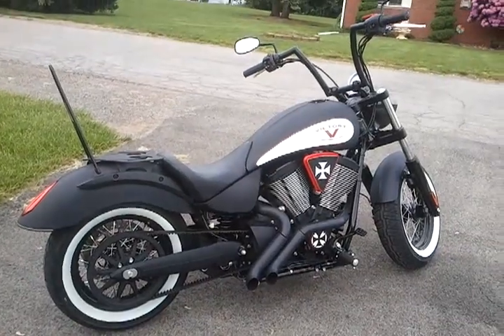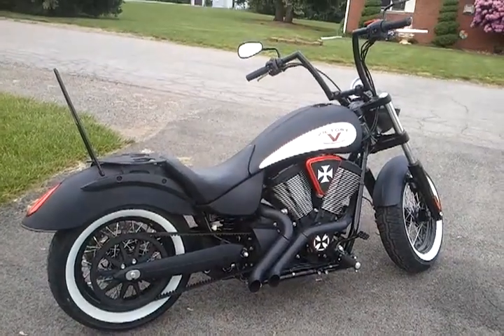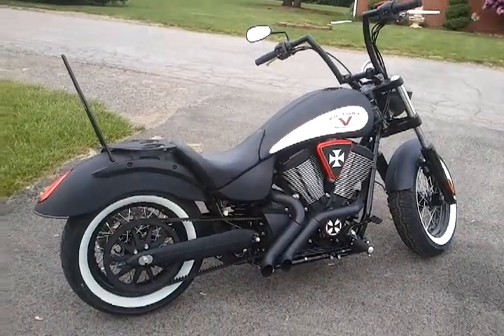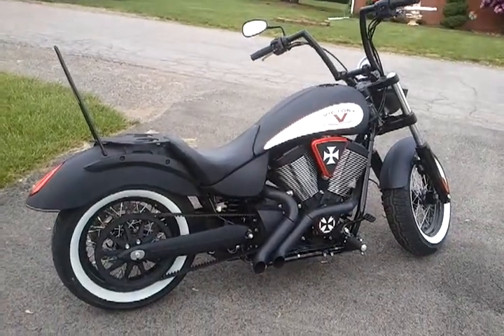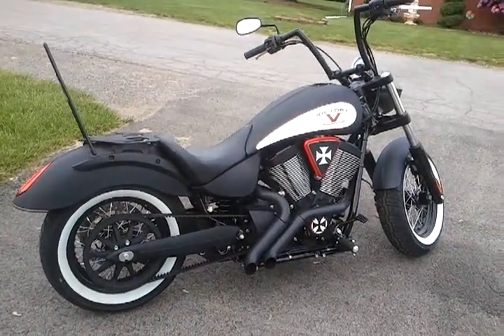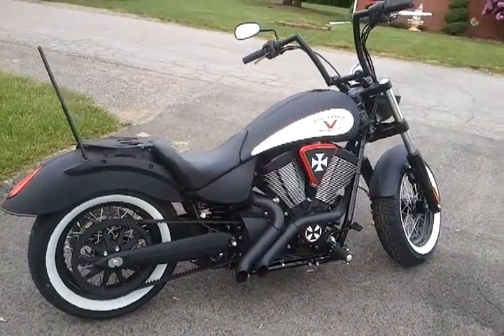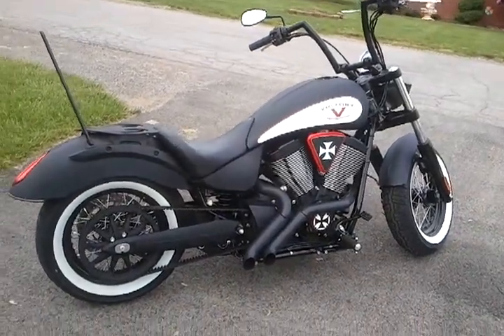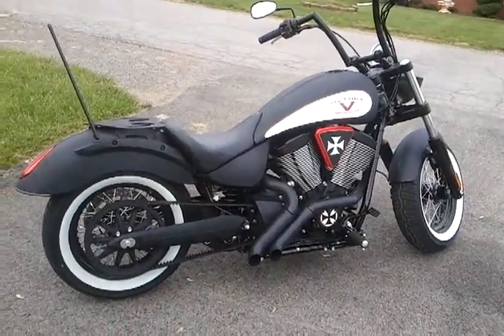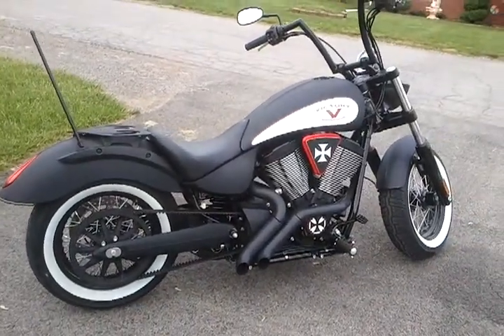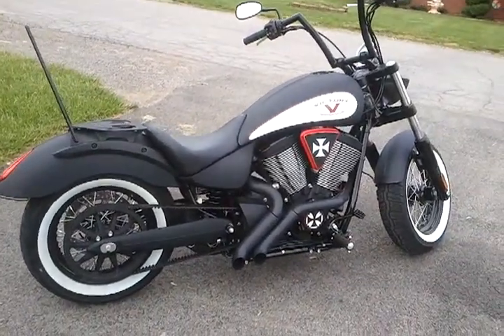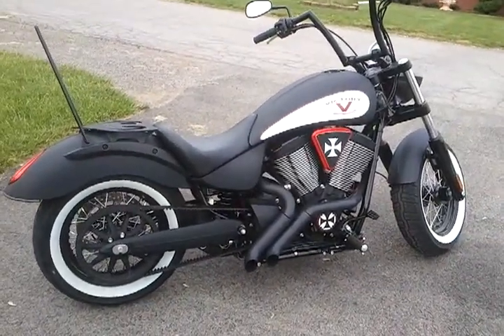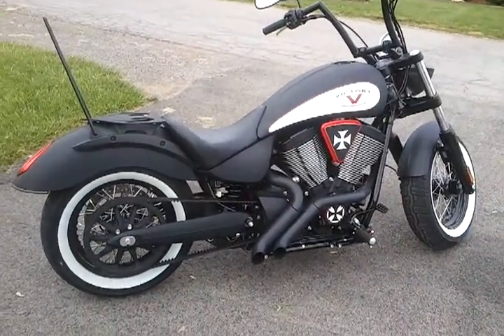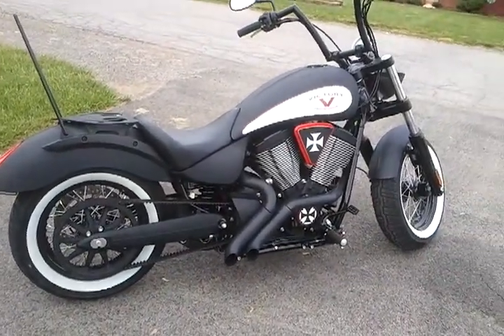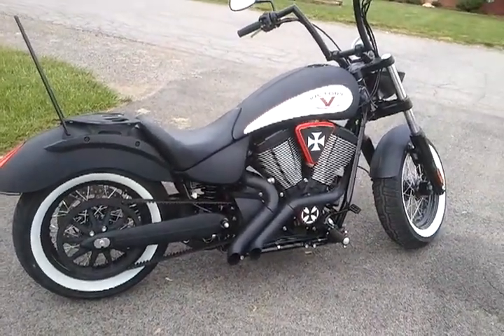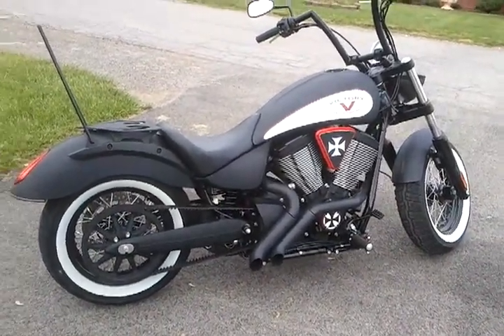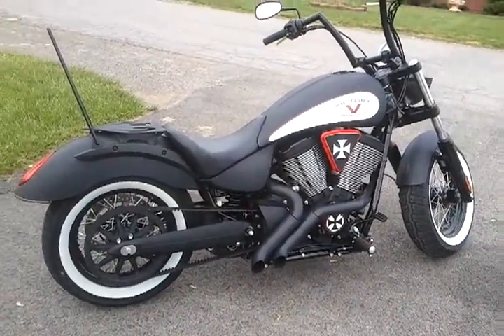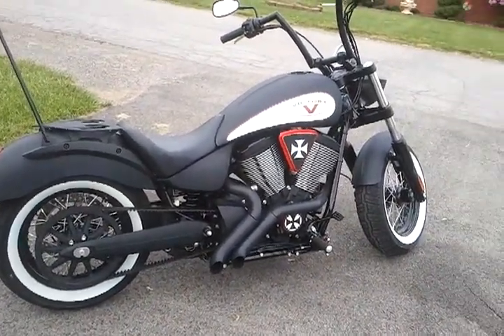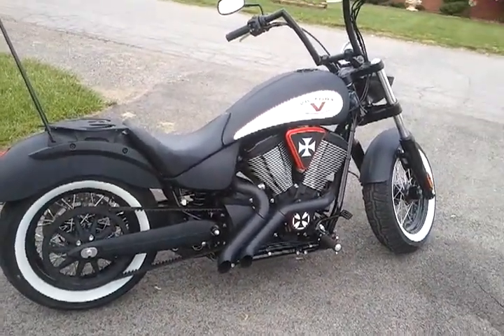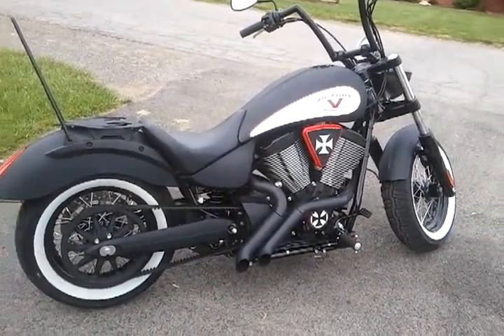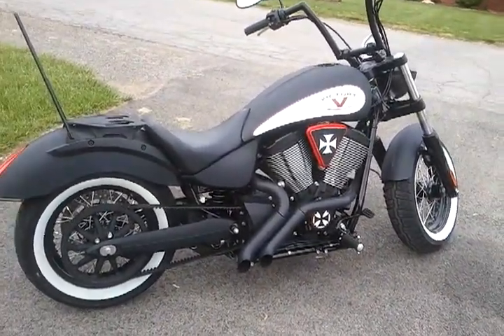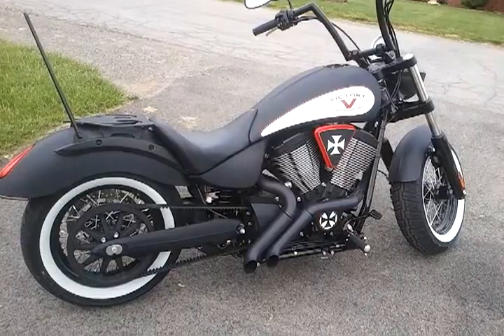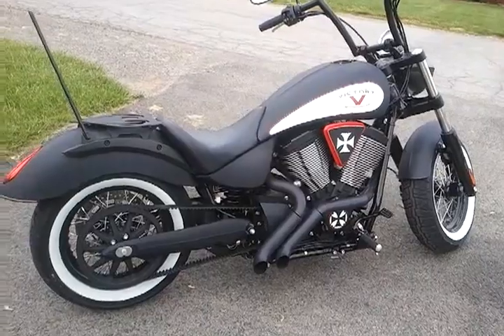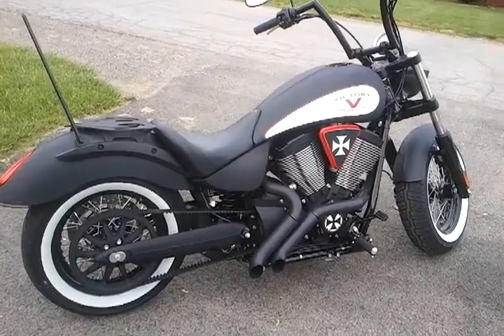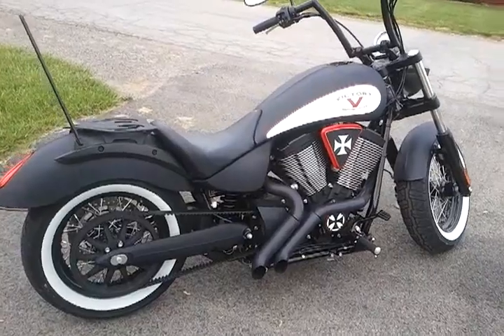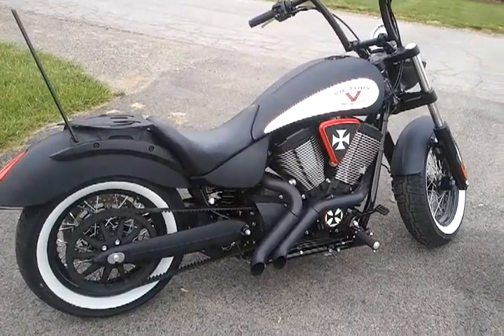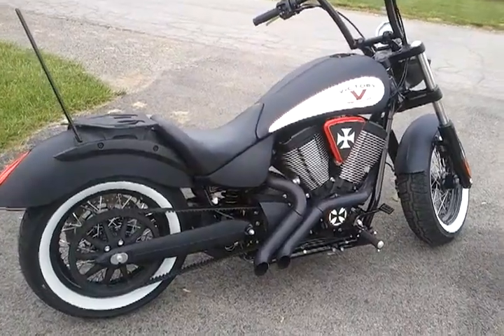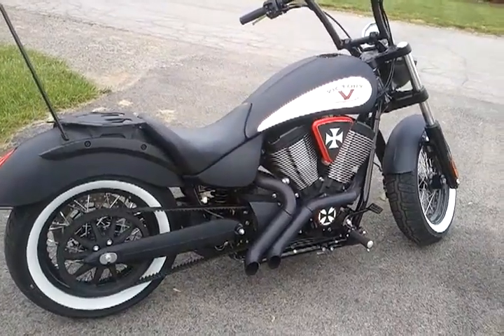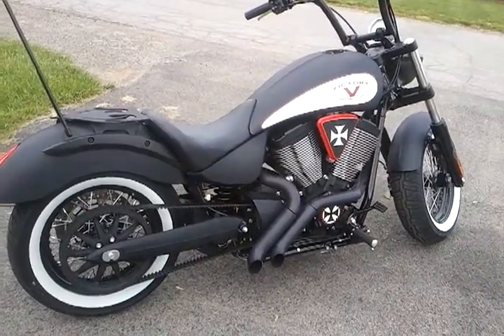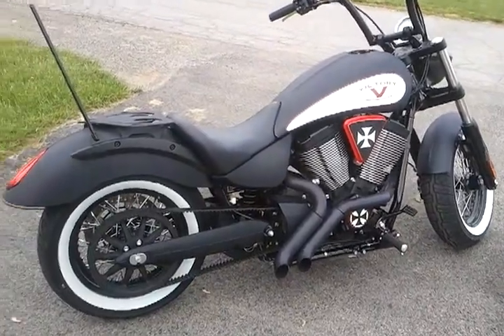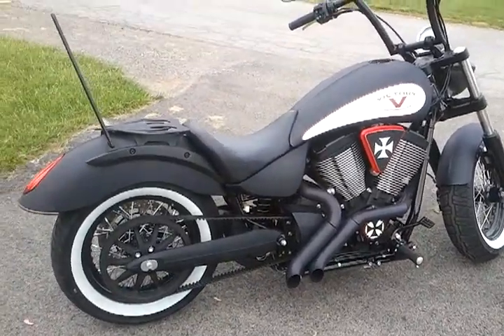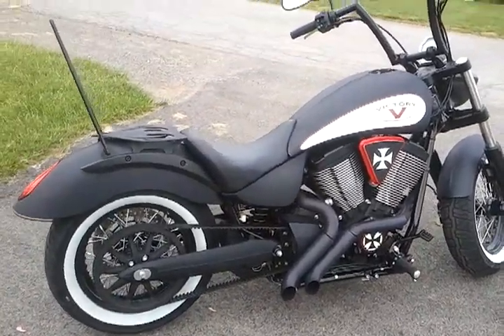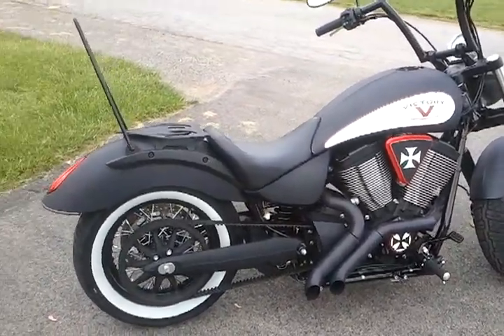This is my 2012 Victory Highball. I installed a few new mods today, so I'm going to update it.